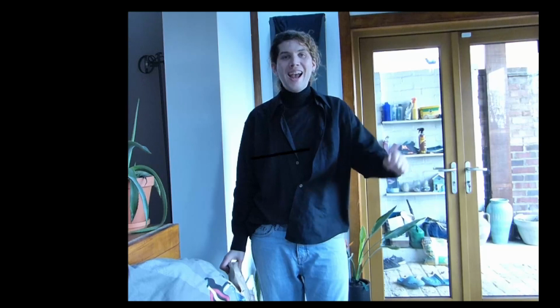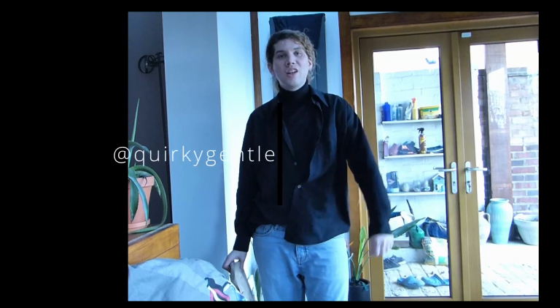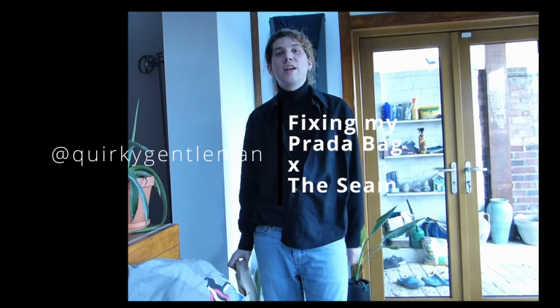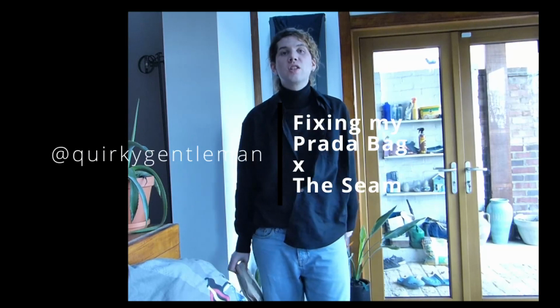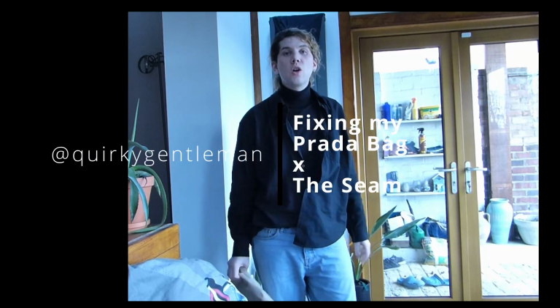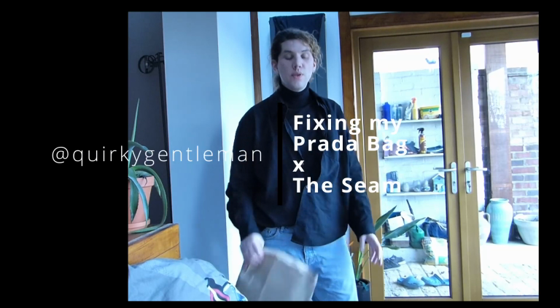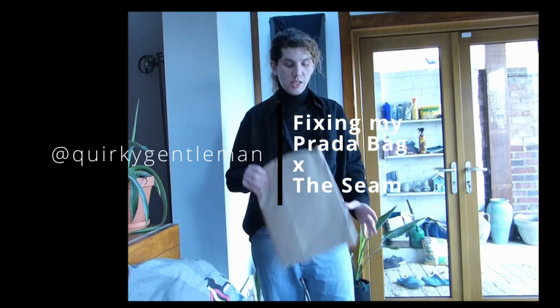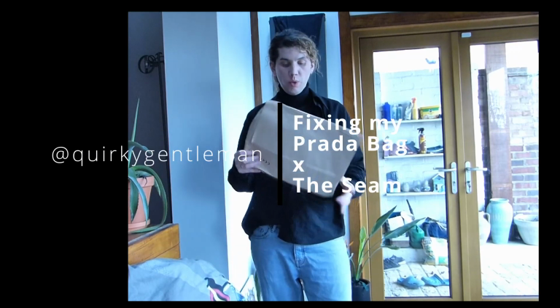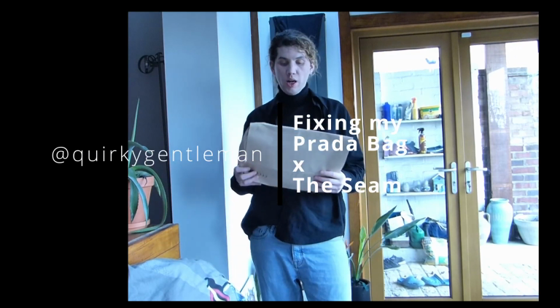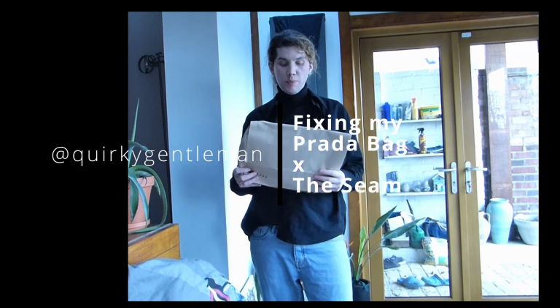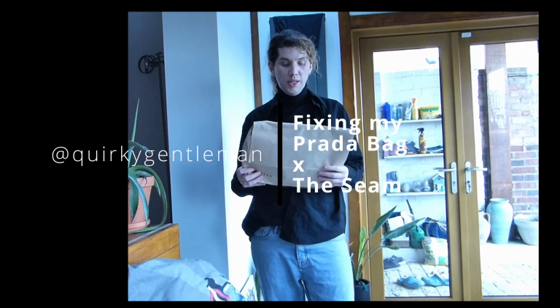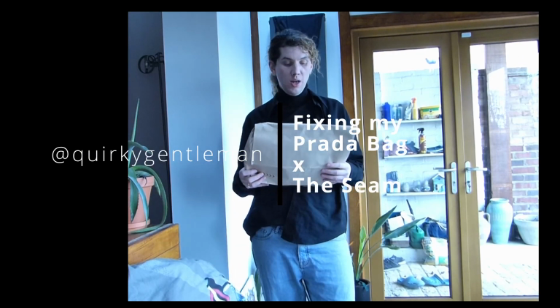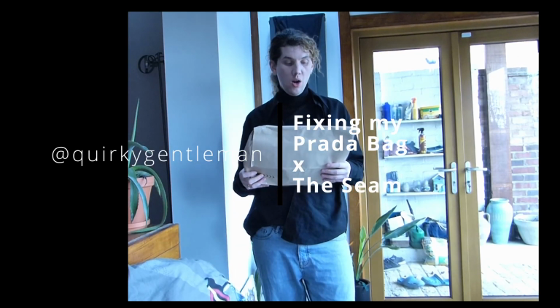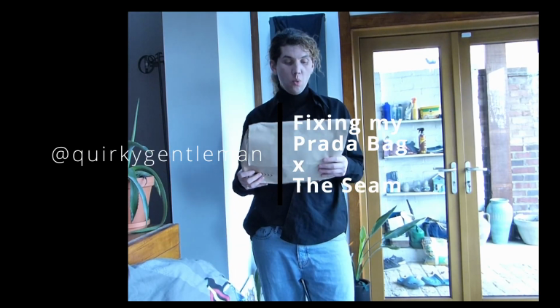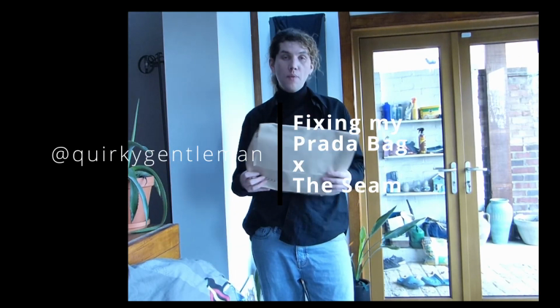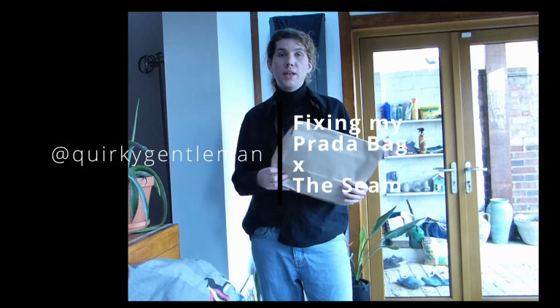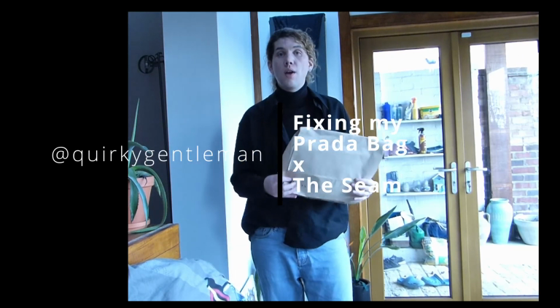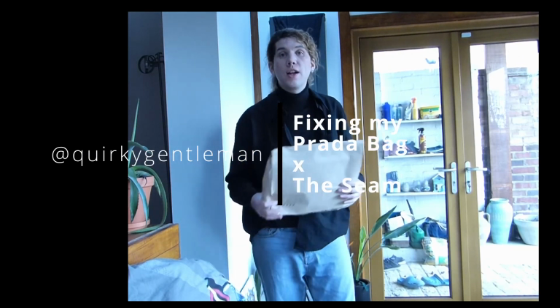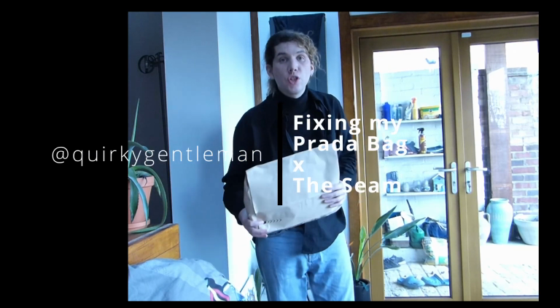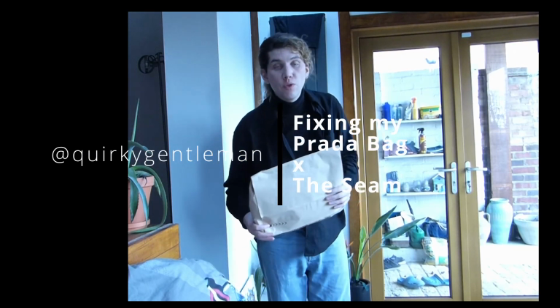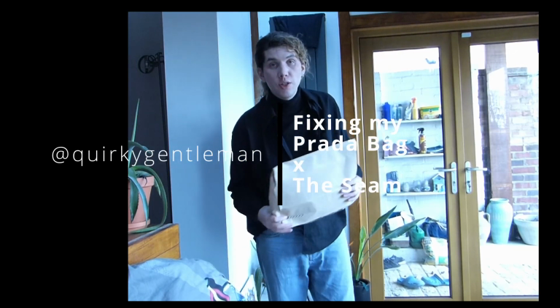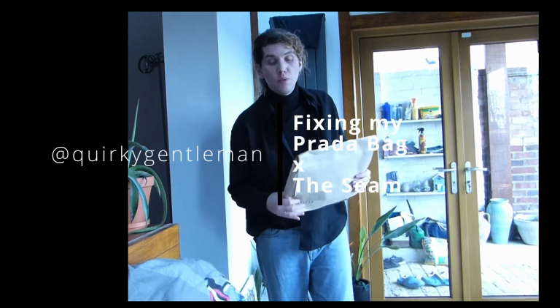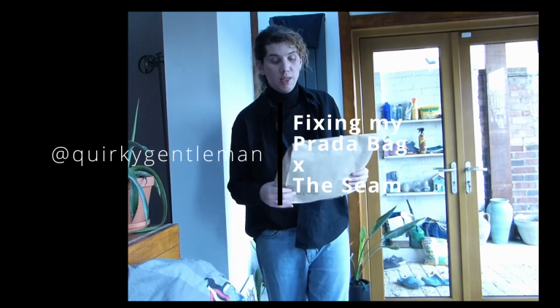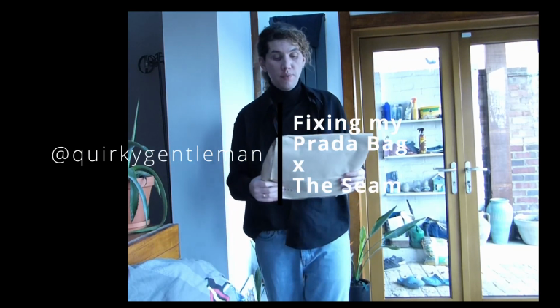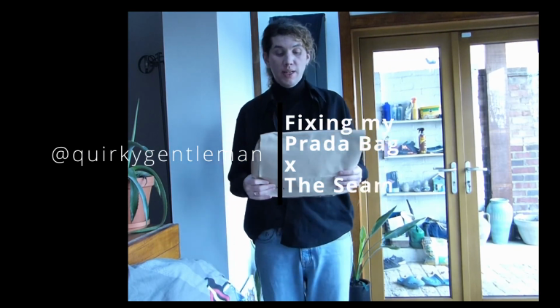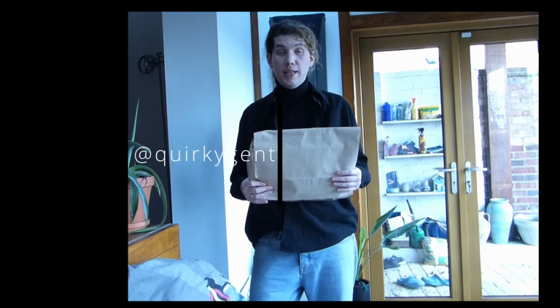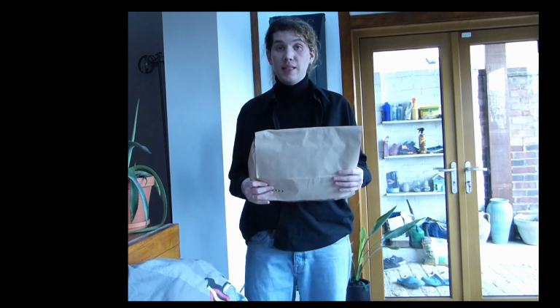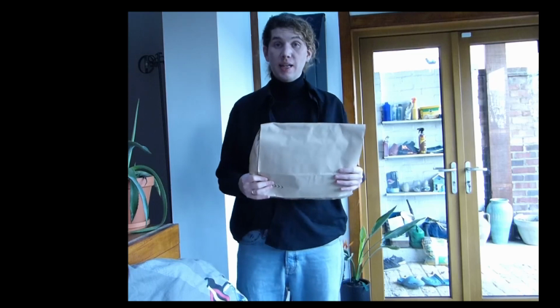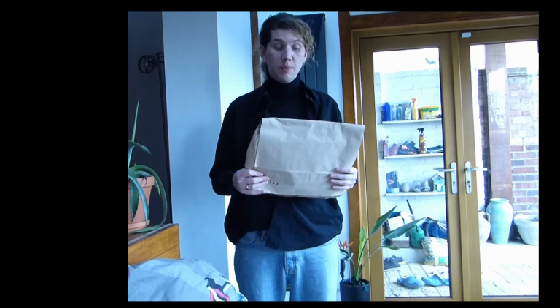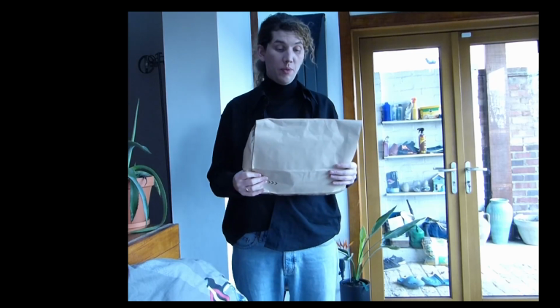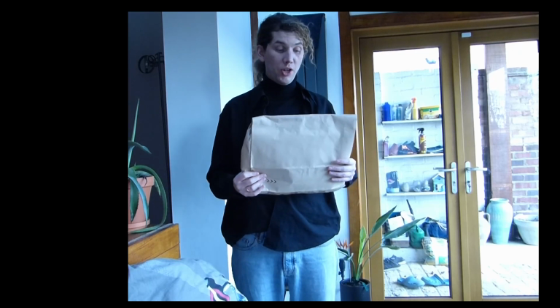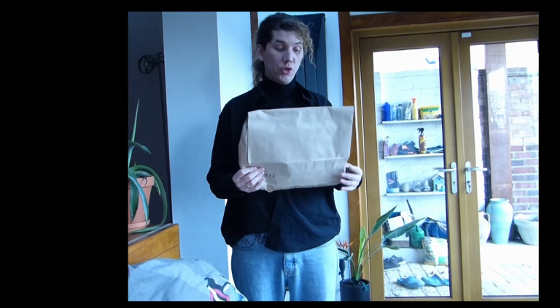Hey guys, so this is a quick update. One thing I actually really do believe in is sustainable fashion.